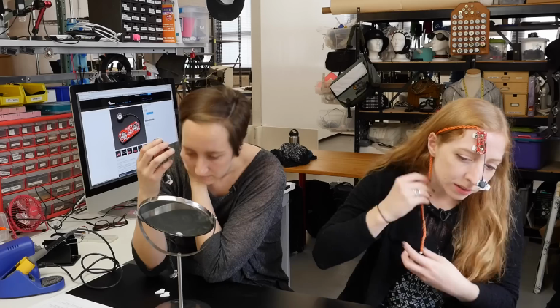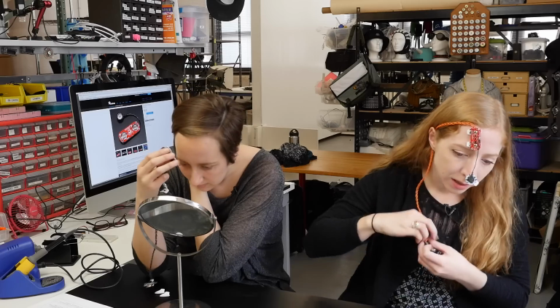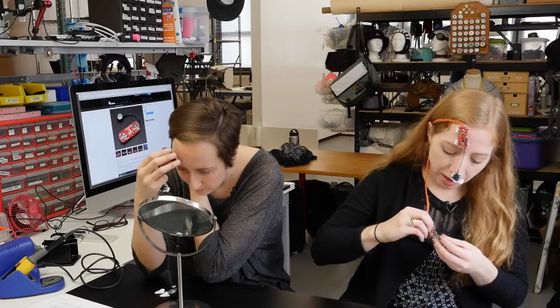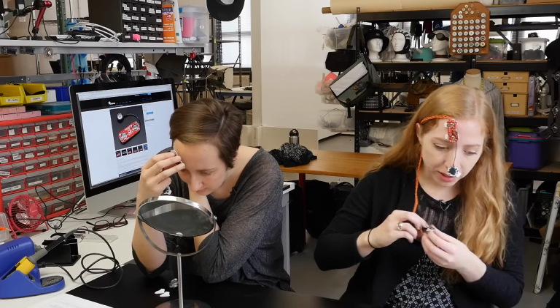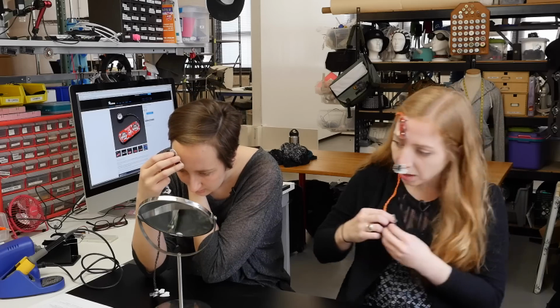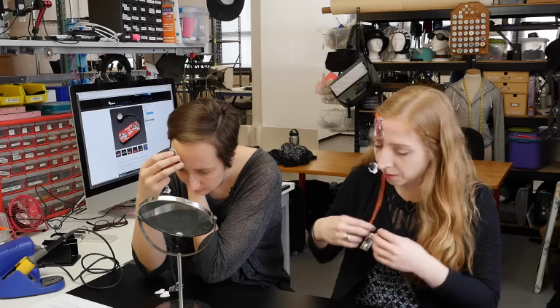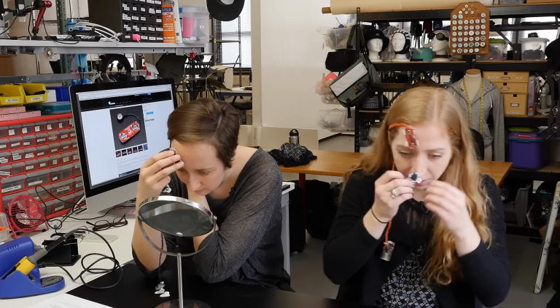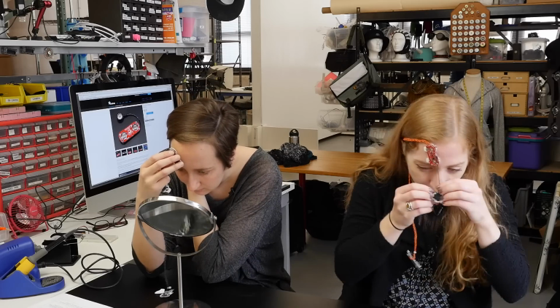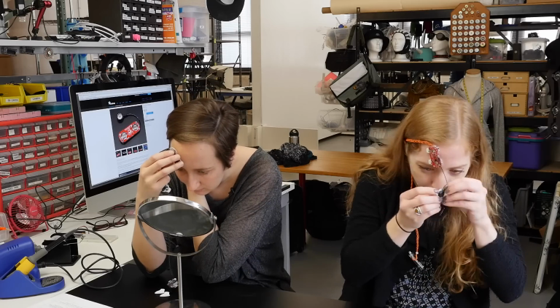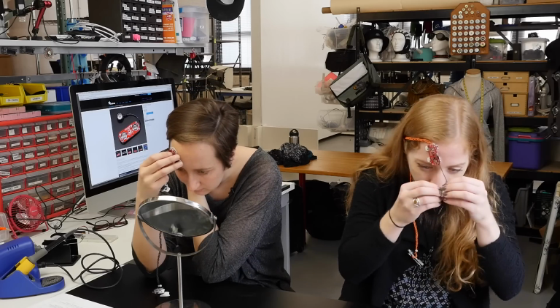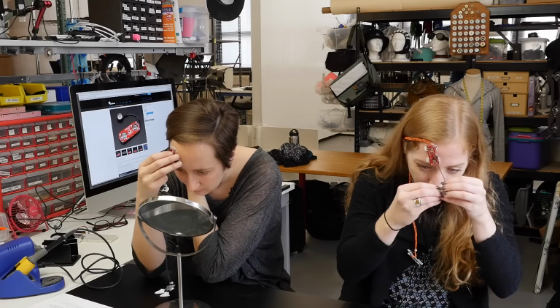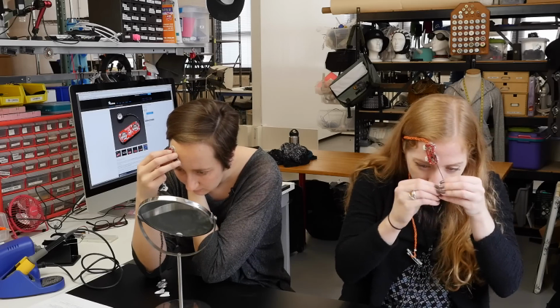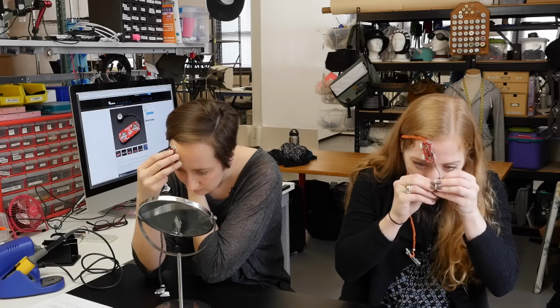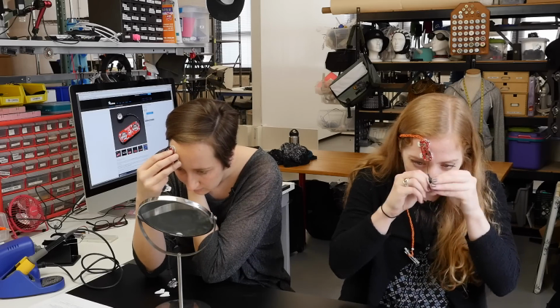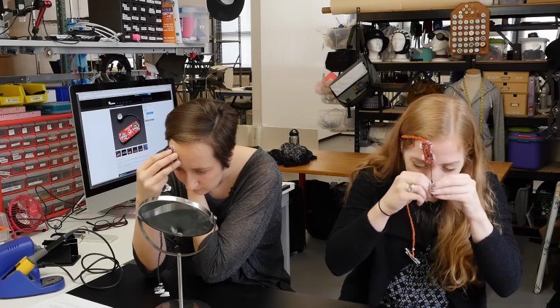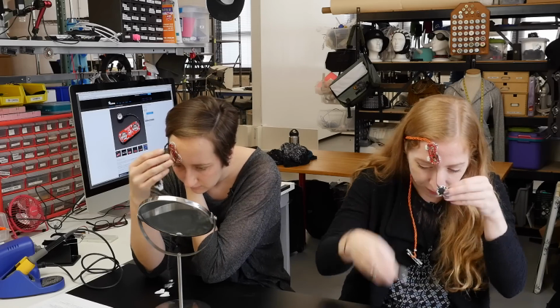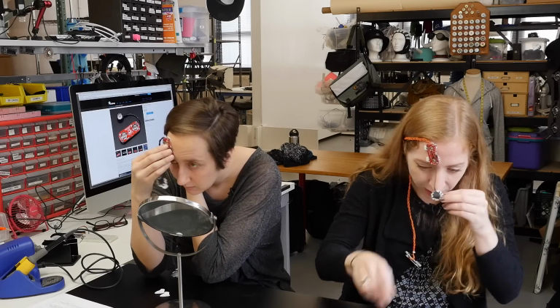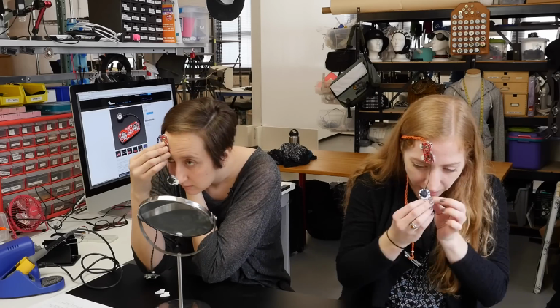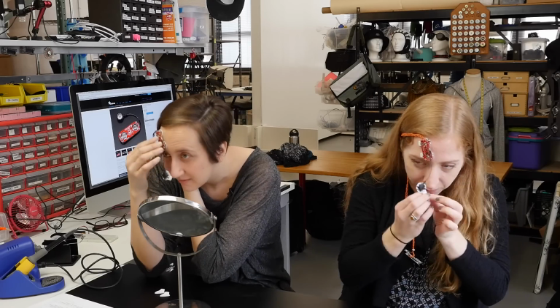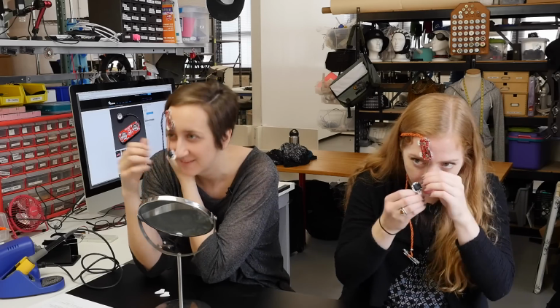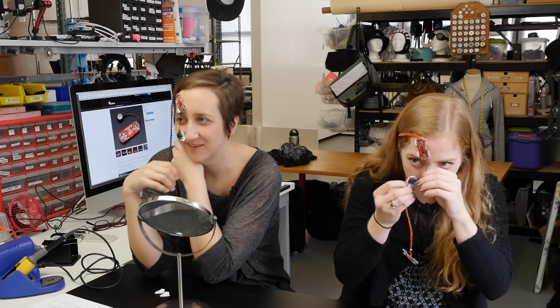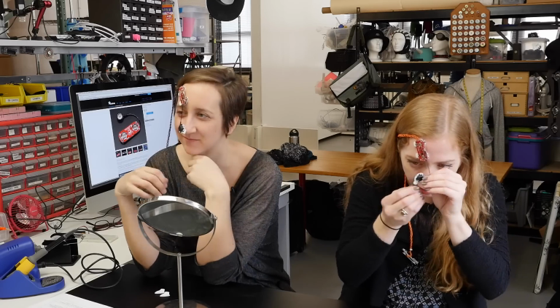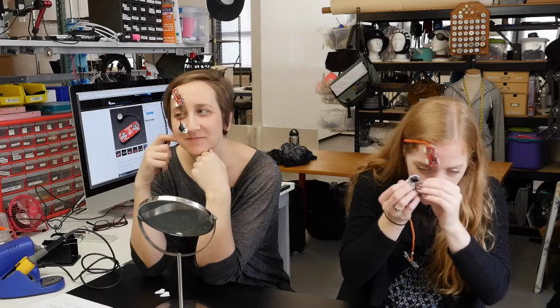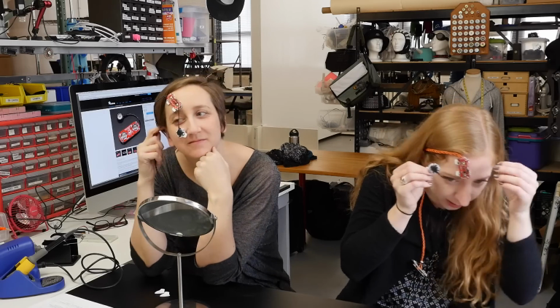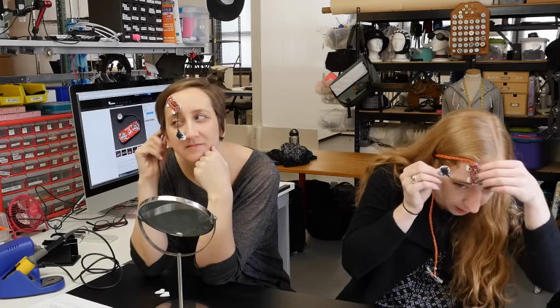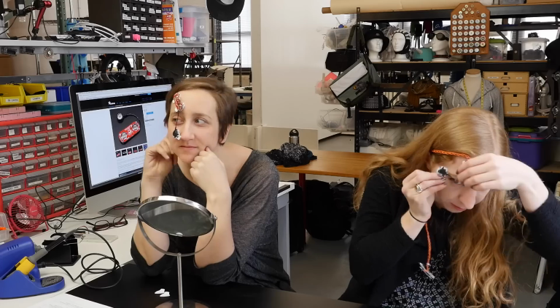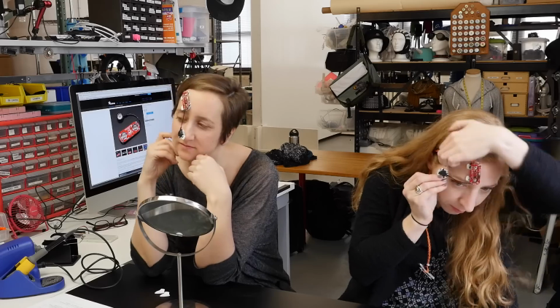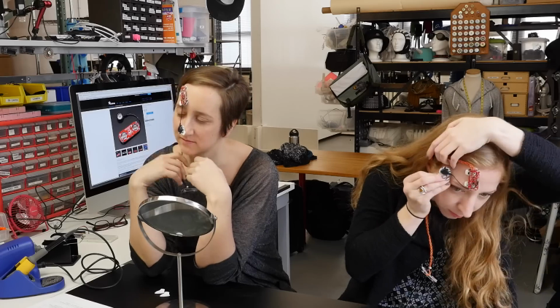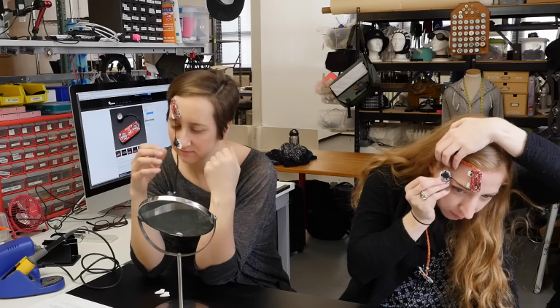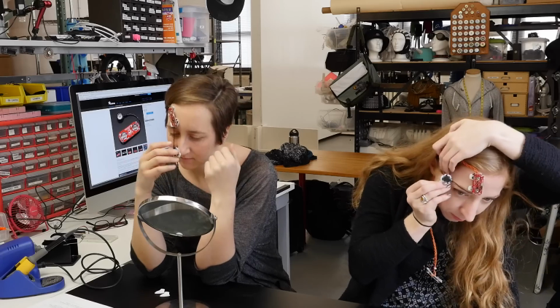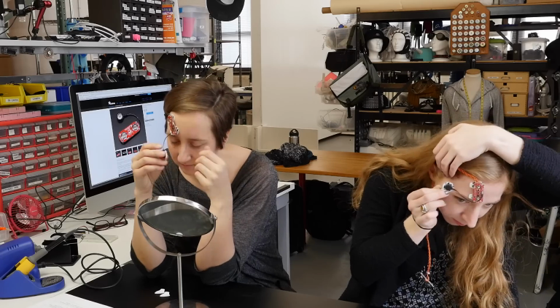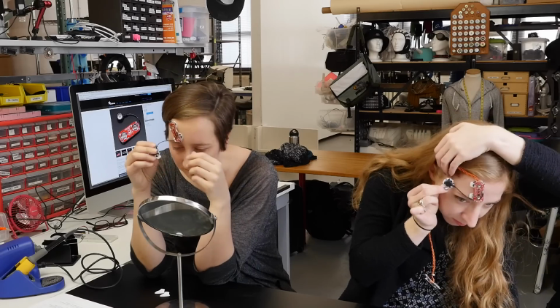It's fun to experiment with different muscle locations, and you can look up anatomy illustrations to figure out which ways the muscles go.